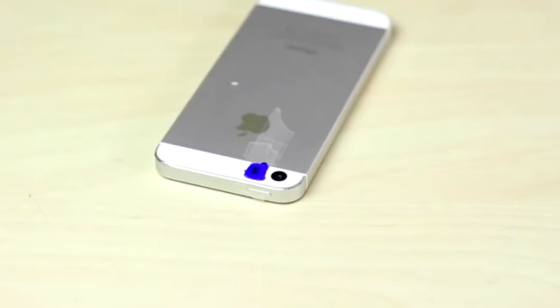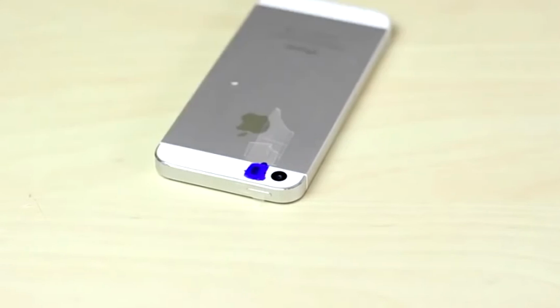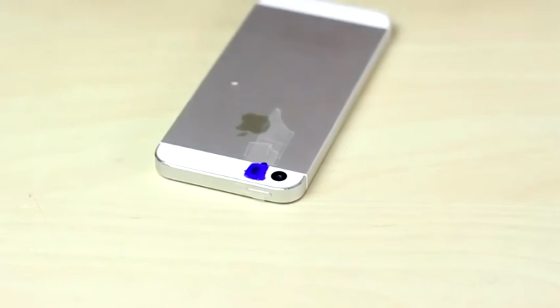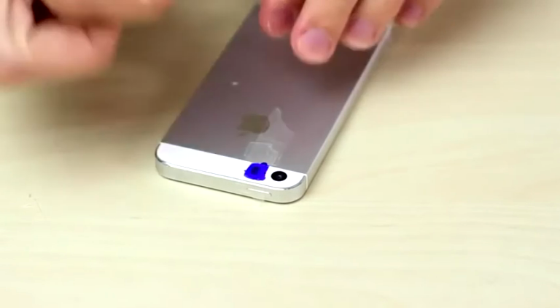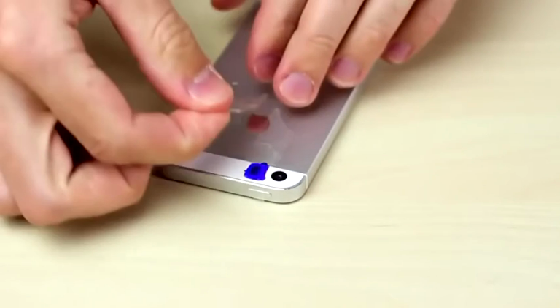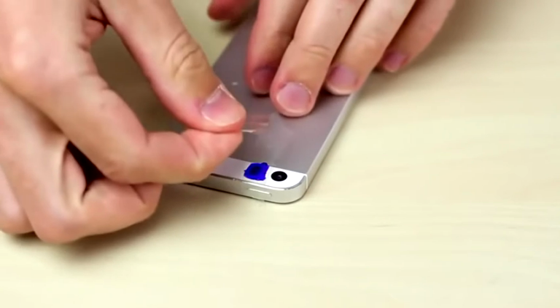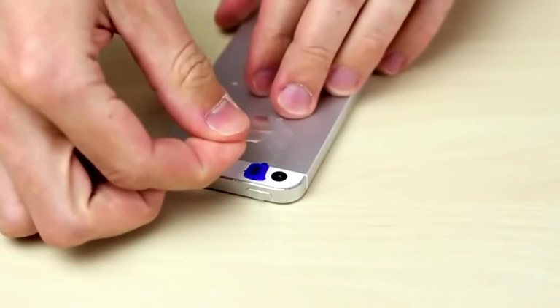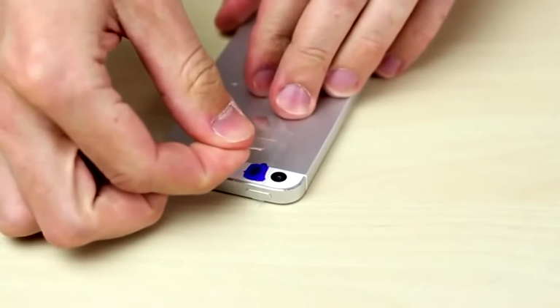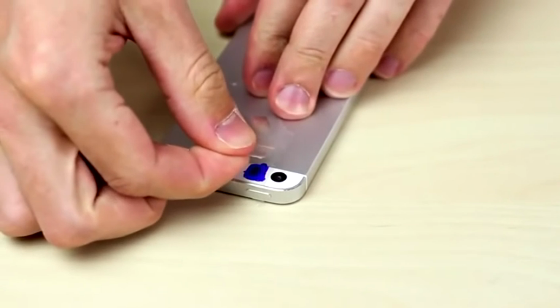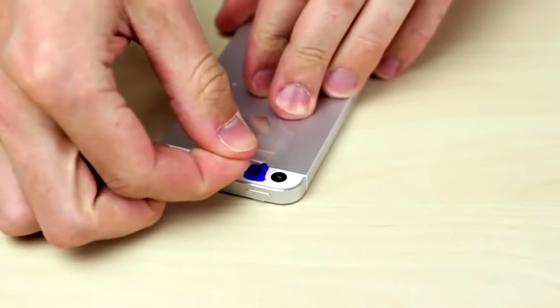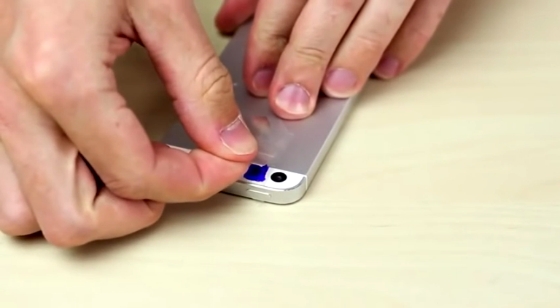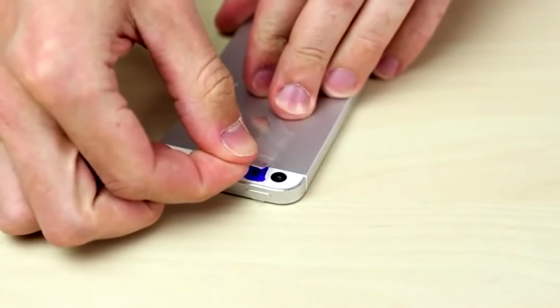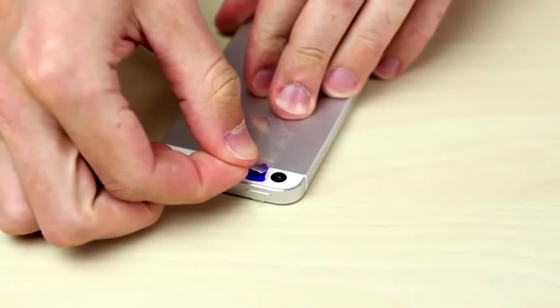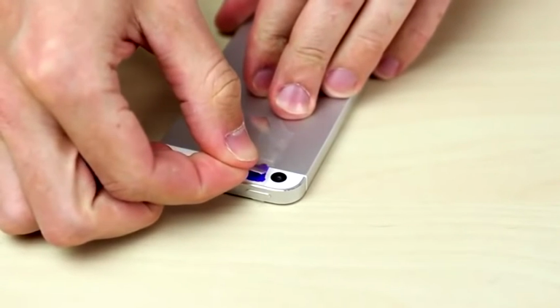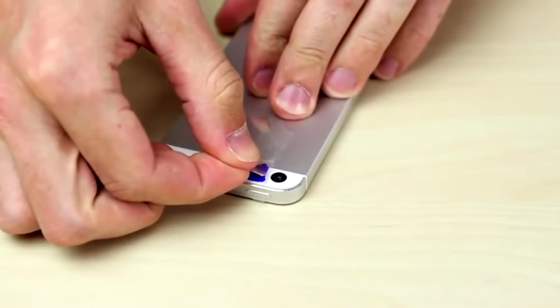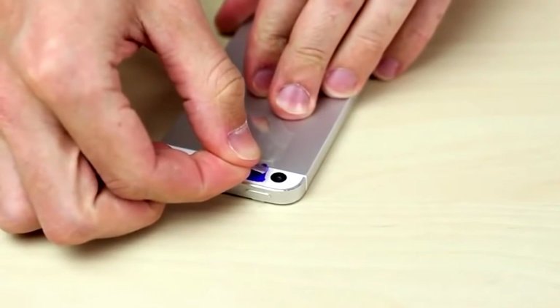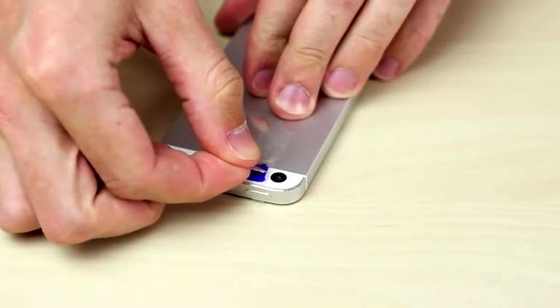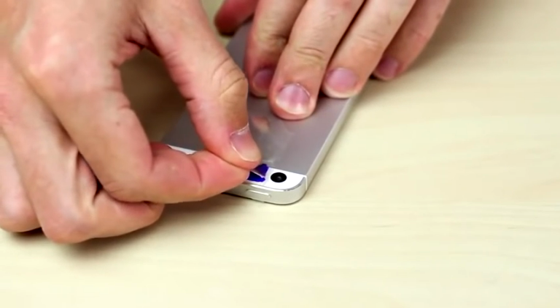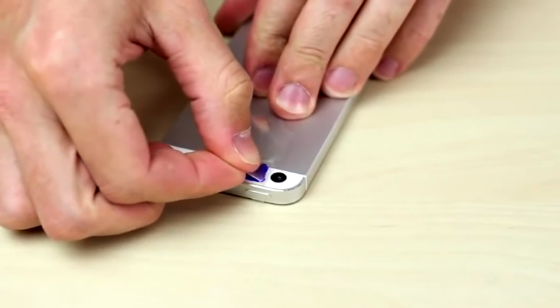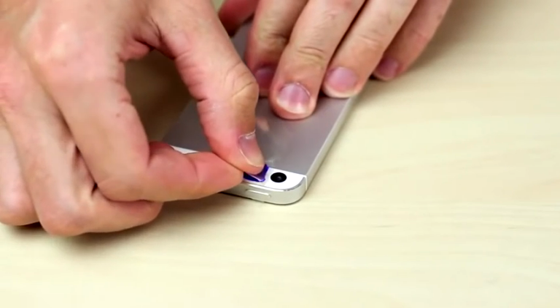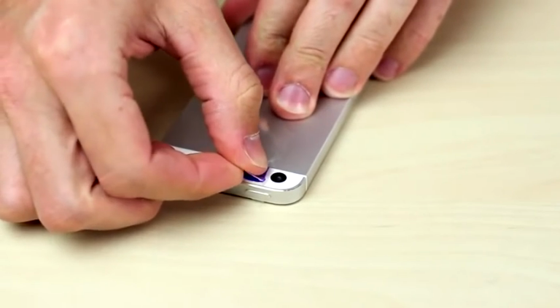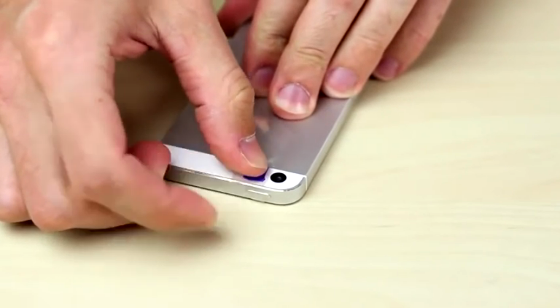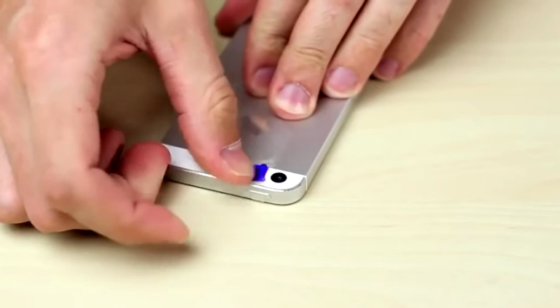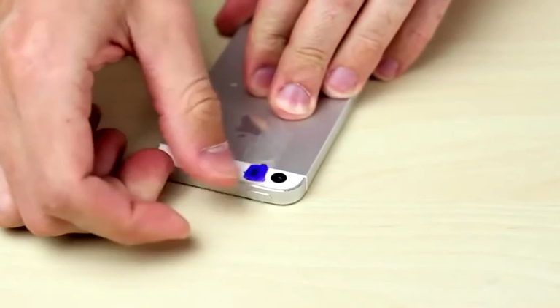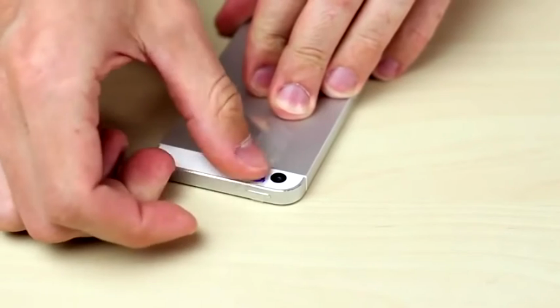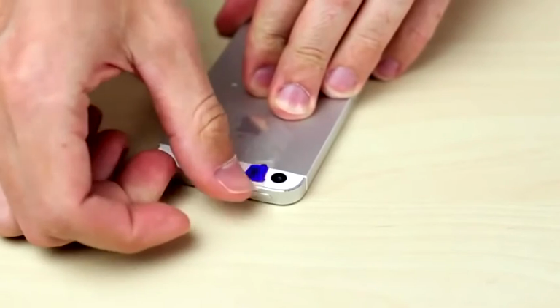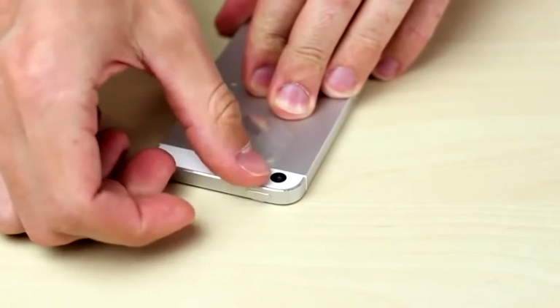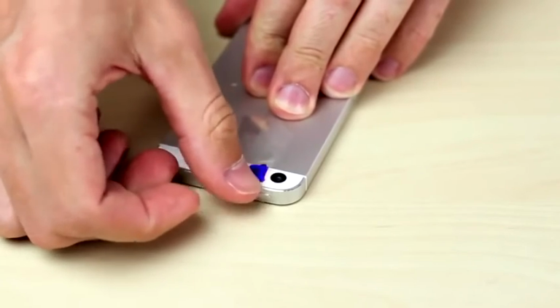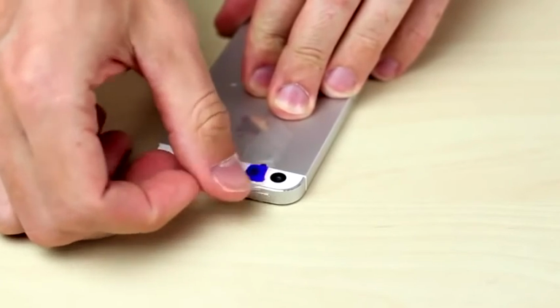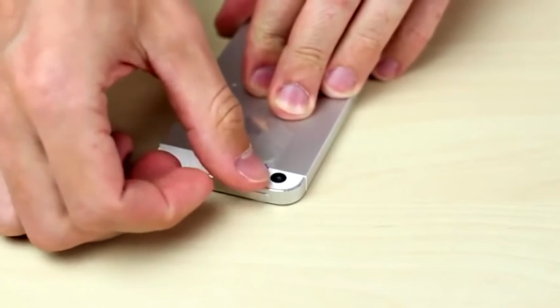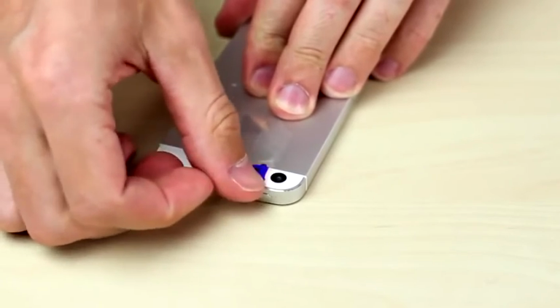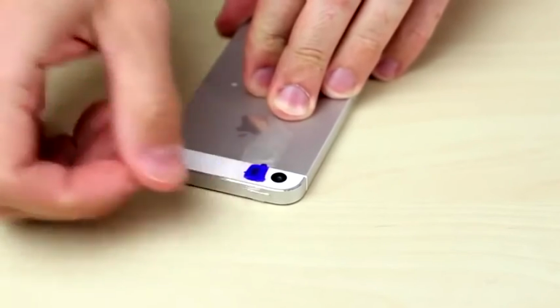To finish, one last layer of tape. But color this one with the purple Sharpie.